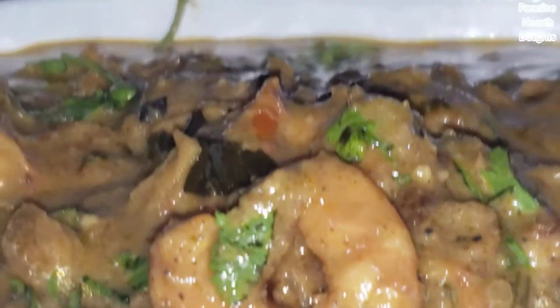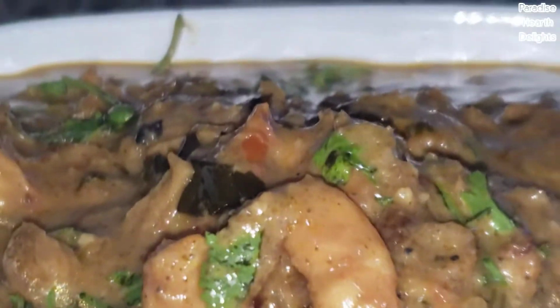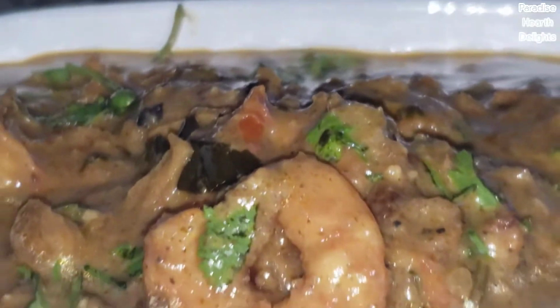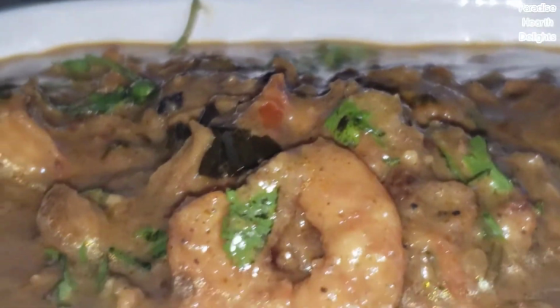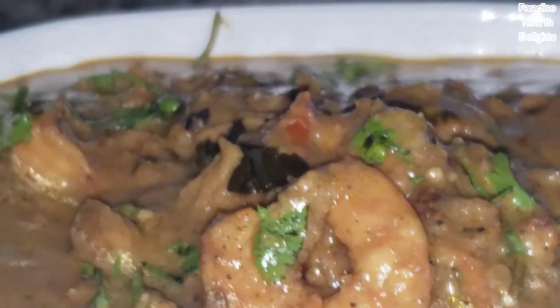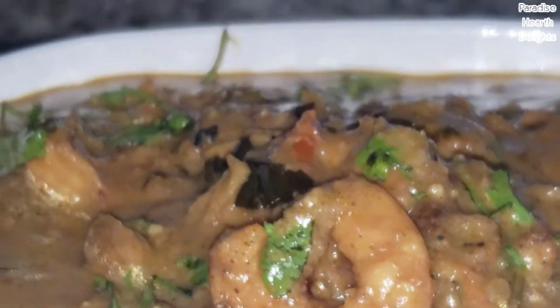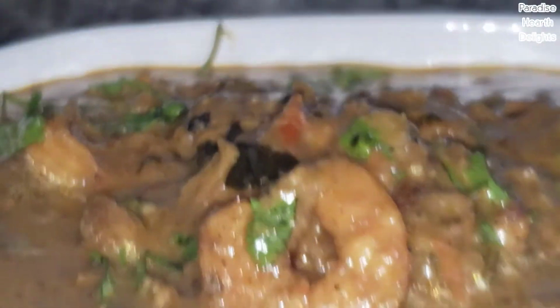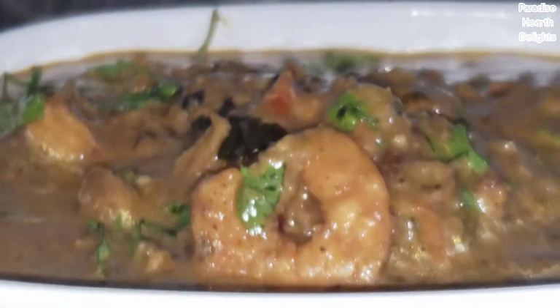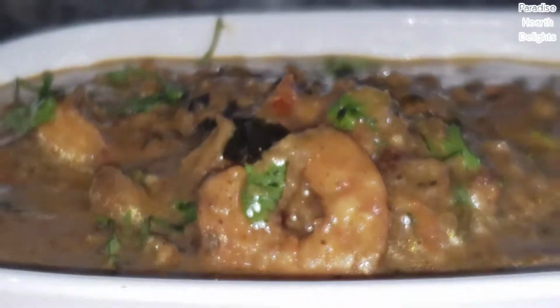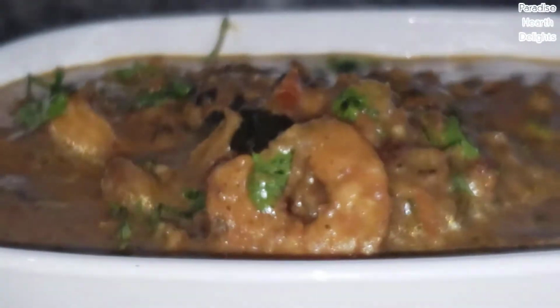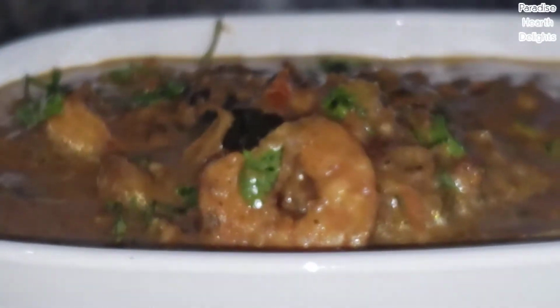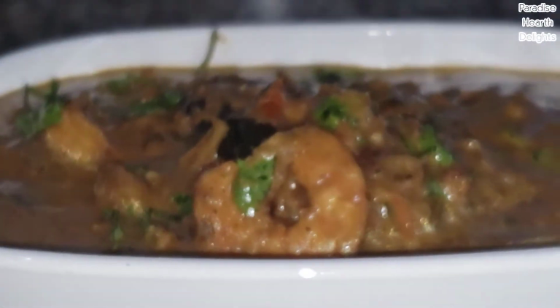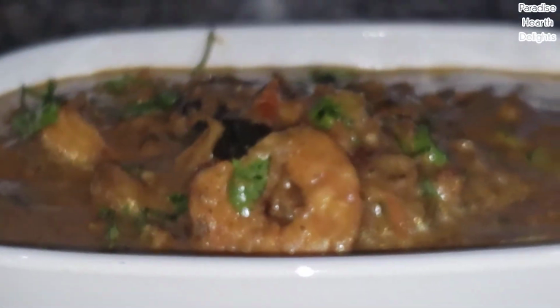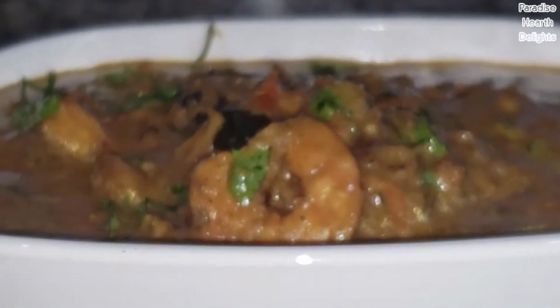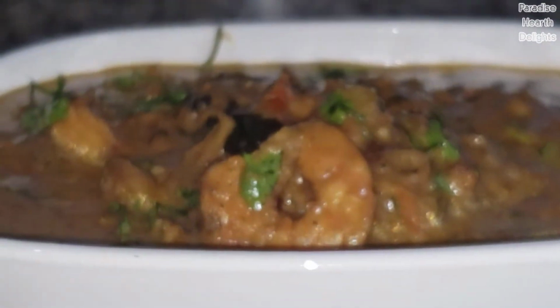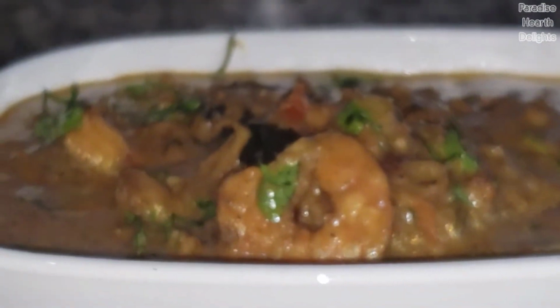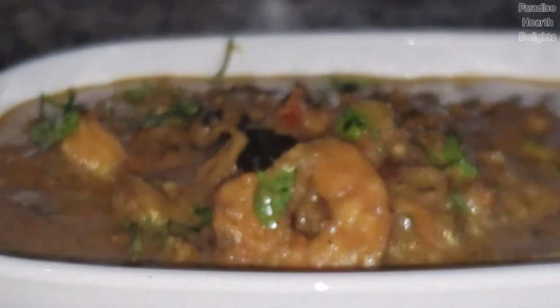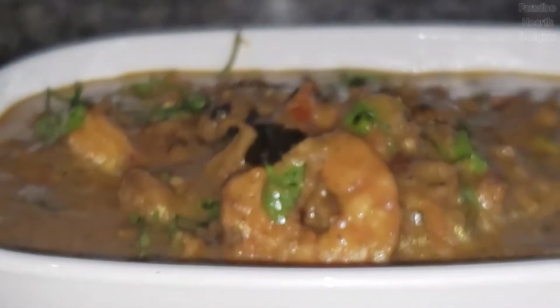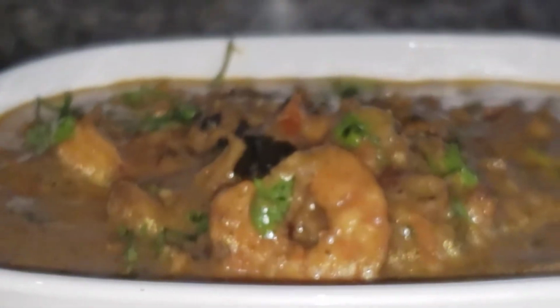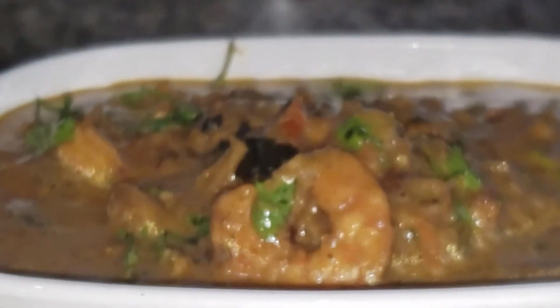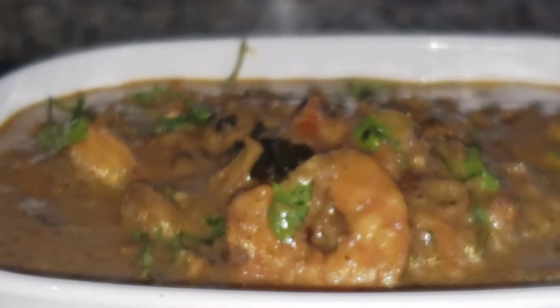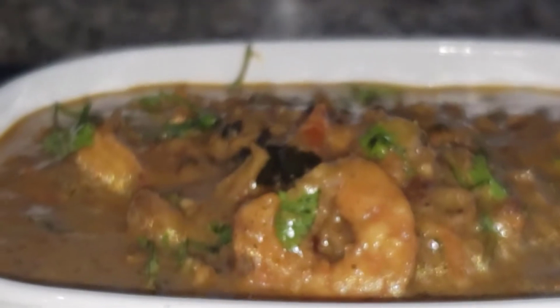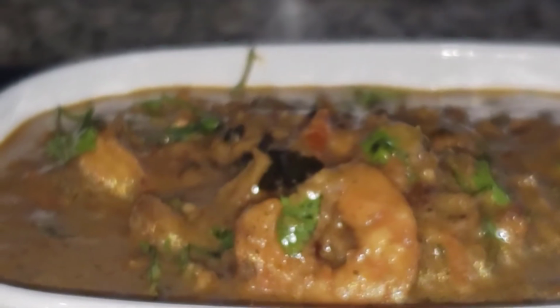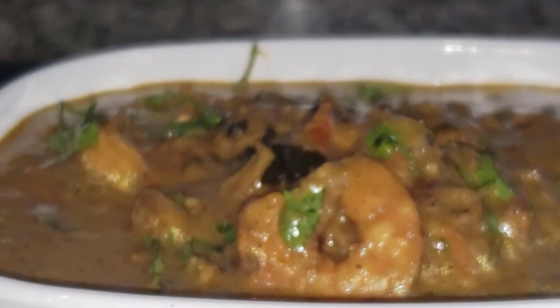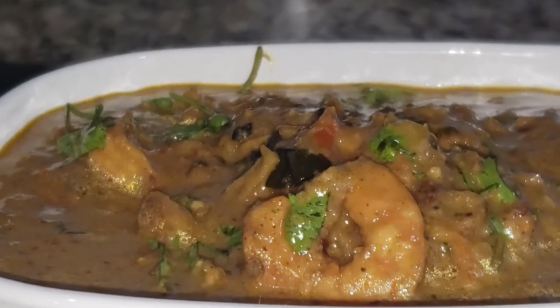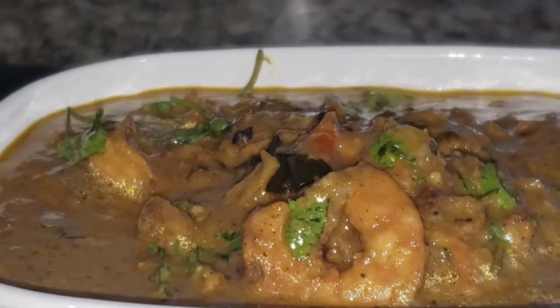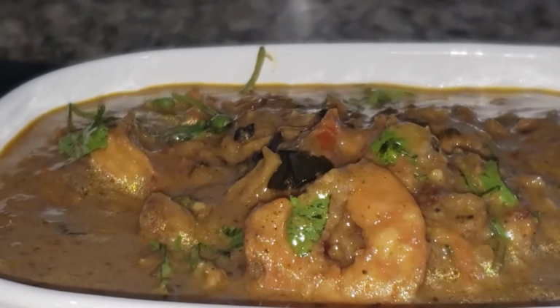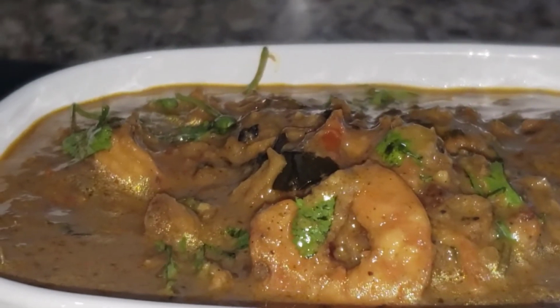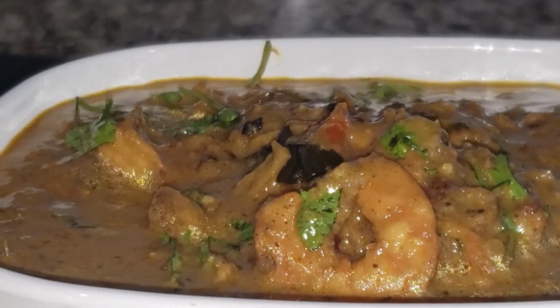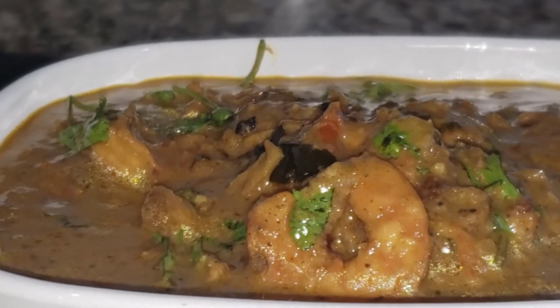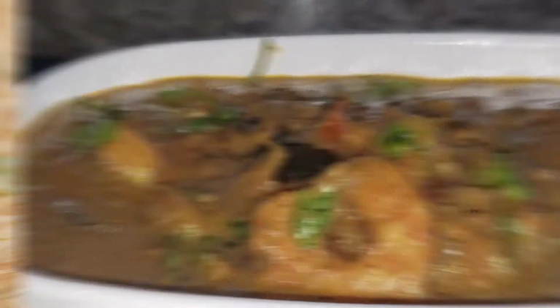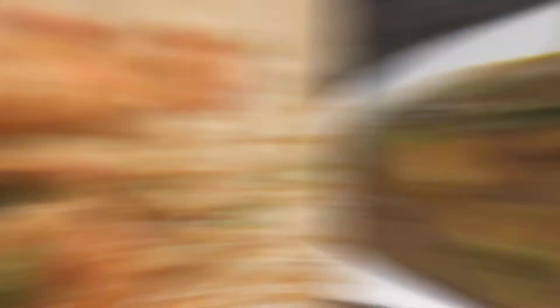Your Roasted Masala Goan Prawn Coconut Milk Curry is now ready. Enjoy!